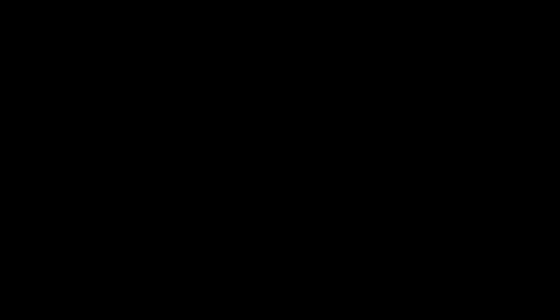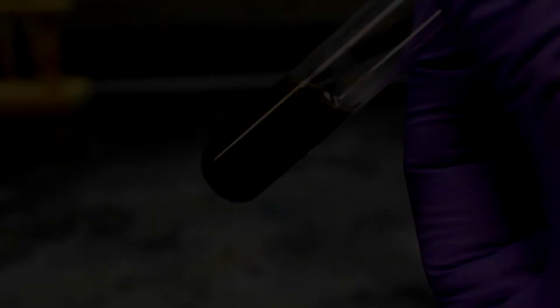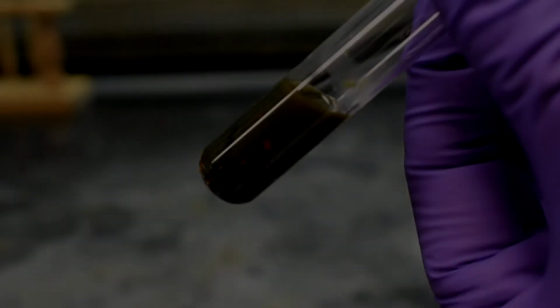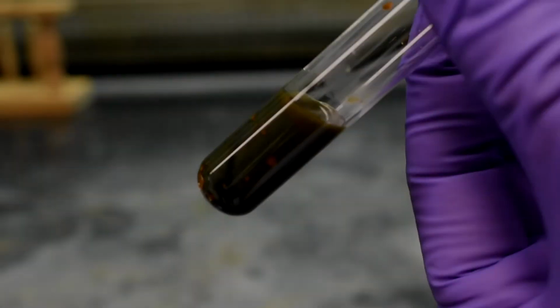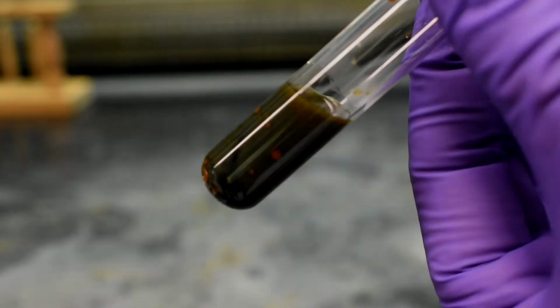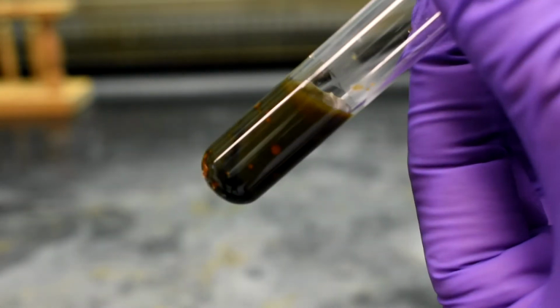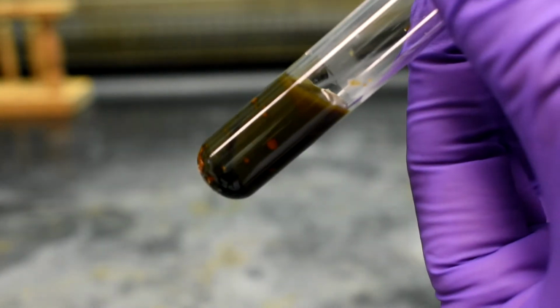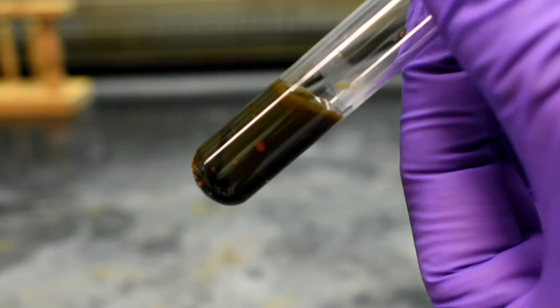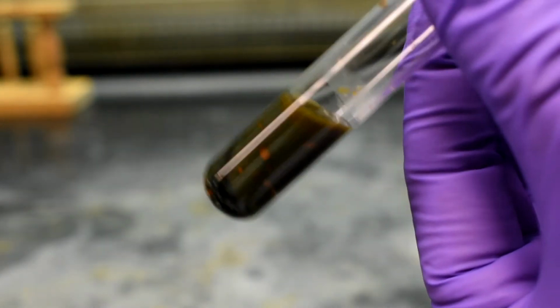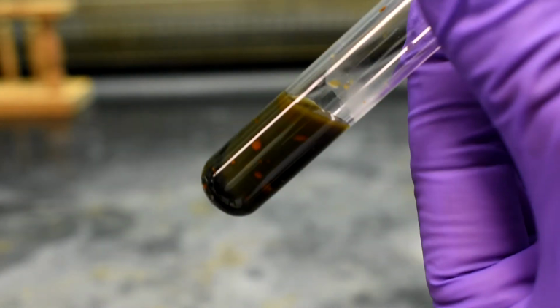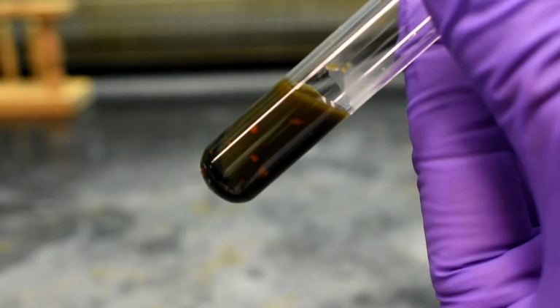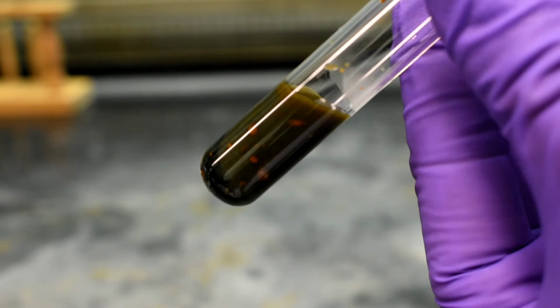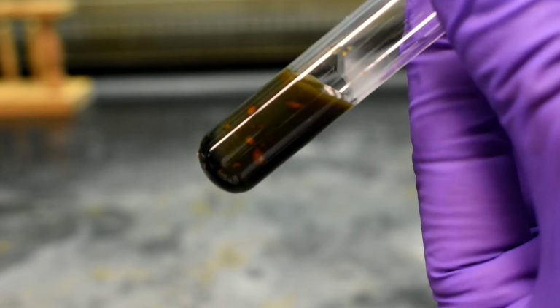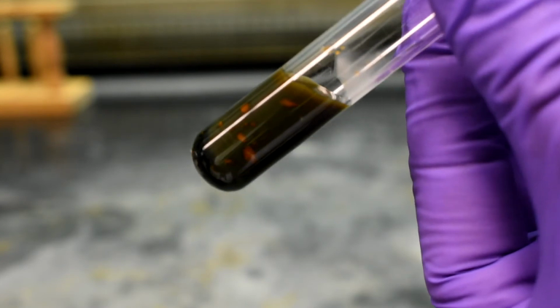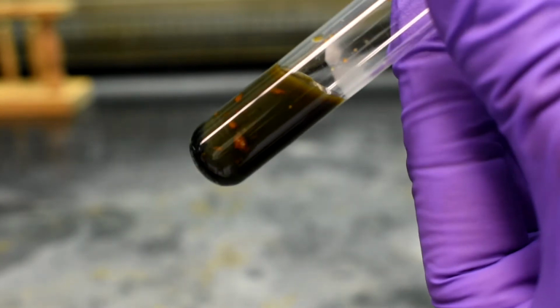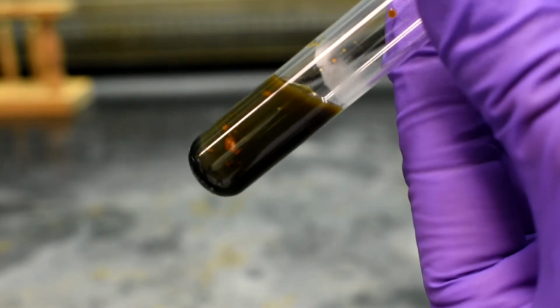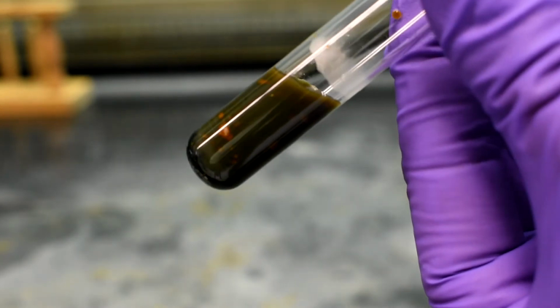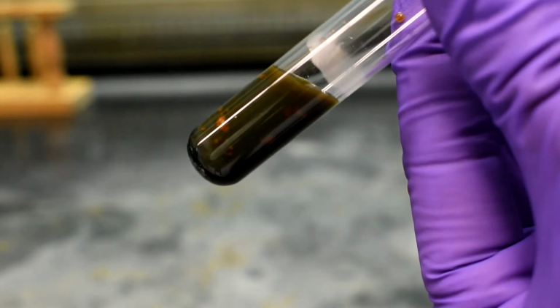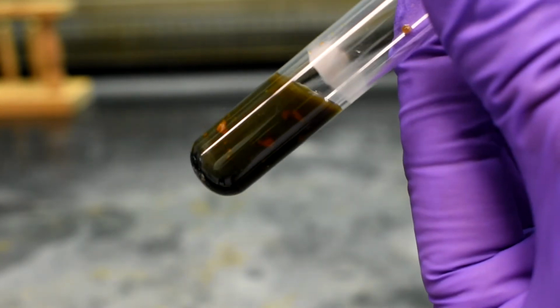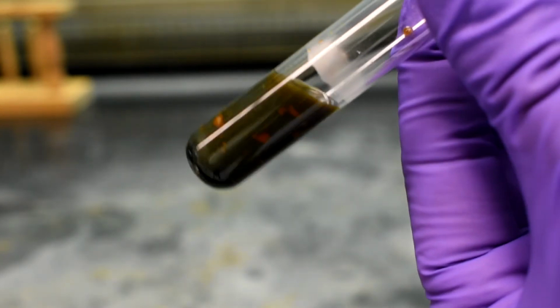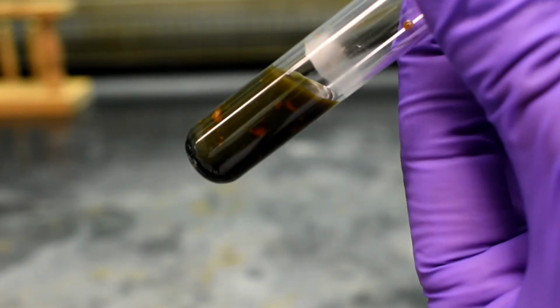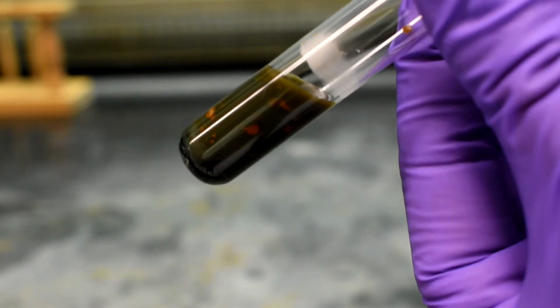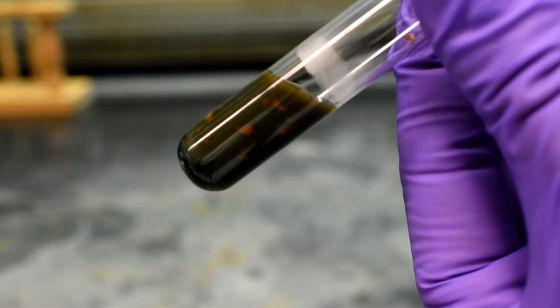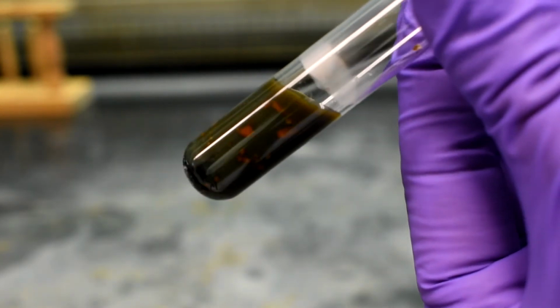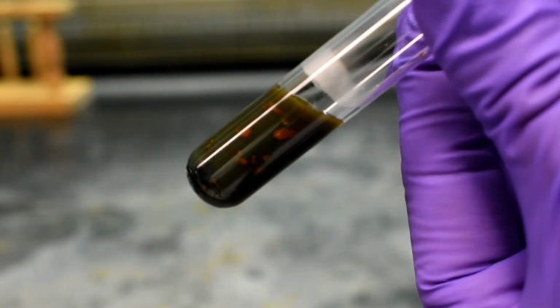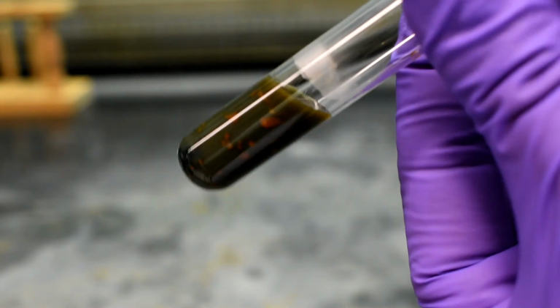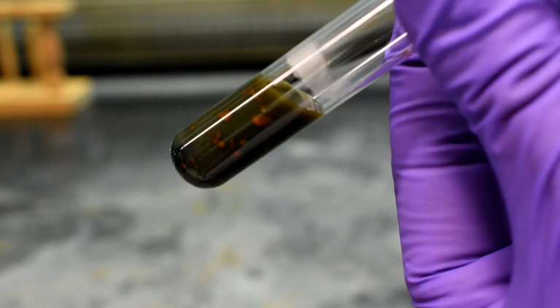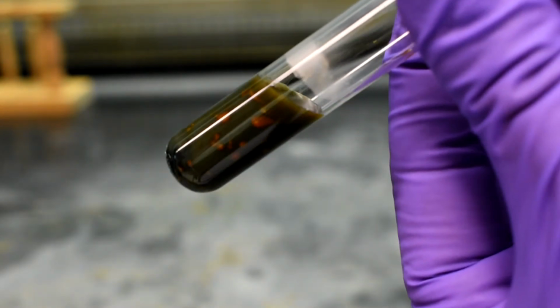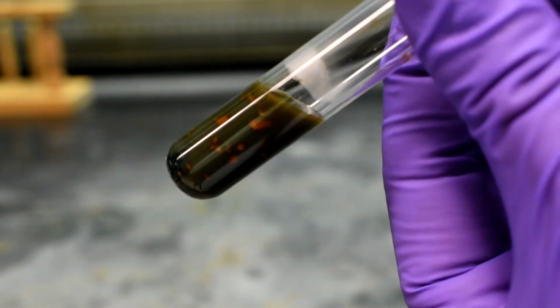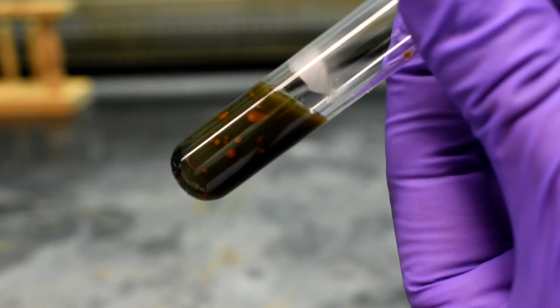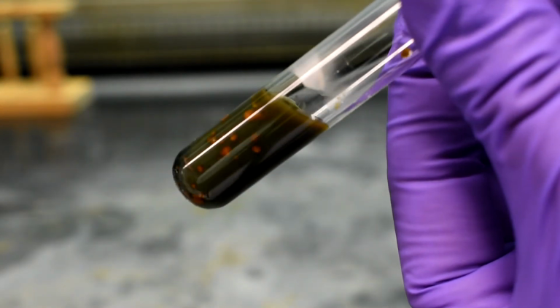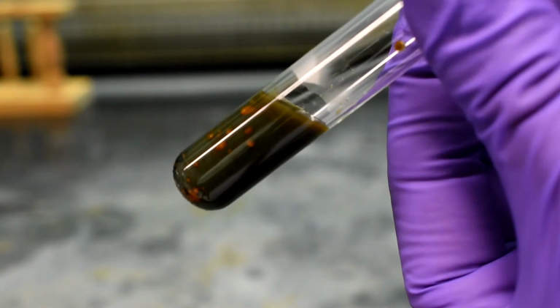In the presence of a nitro group, a rust-brown precipitate will form in the test tube after a minute or so.